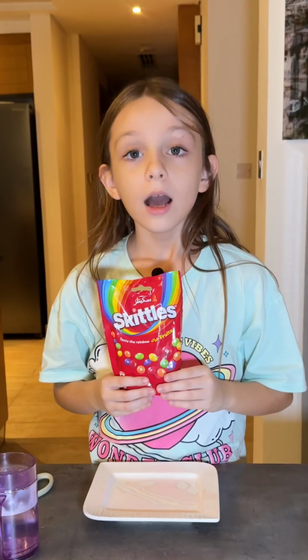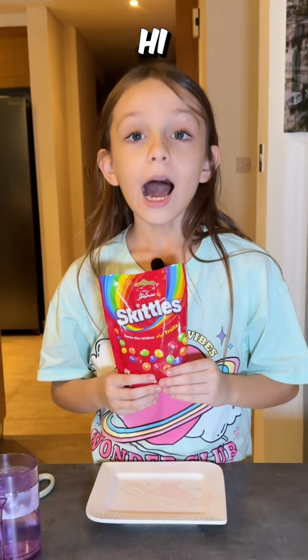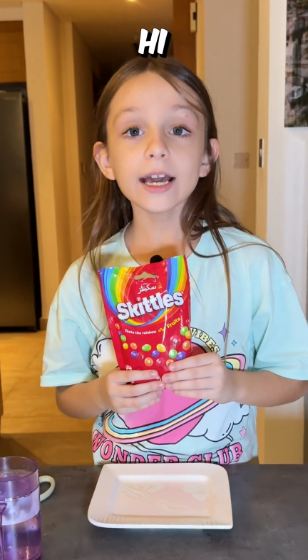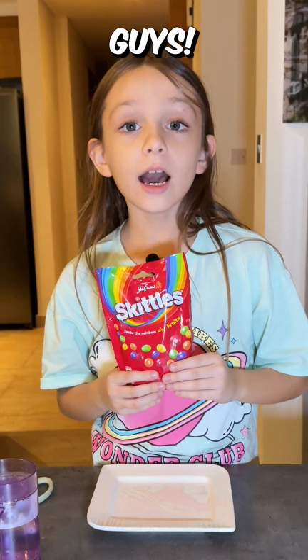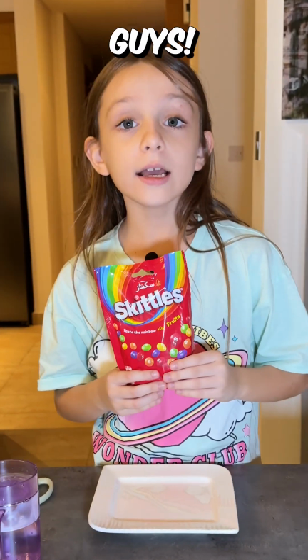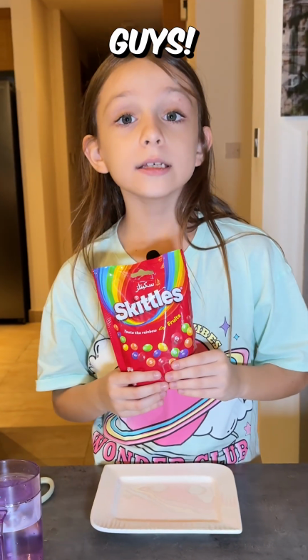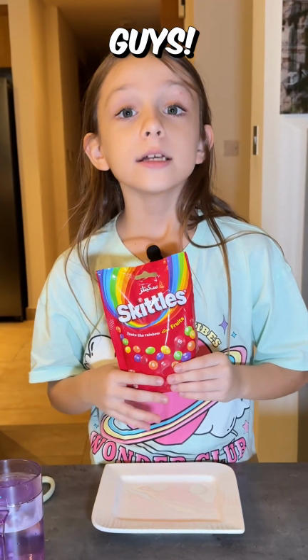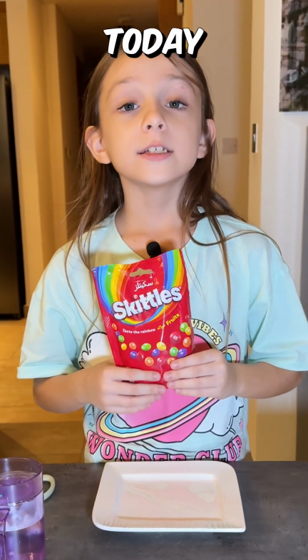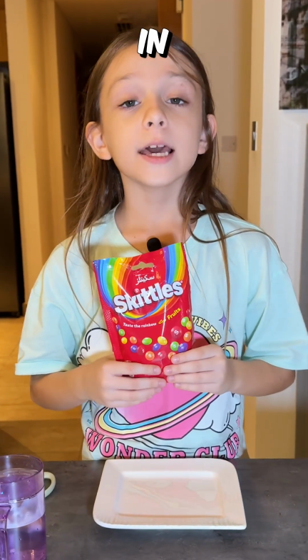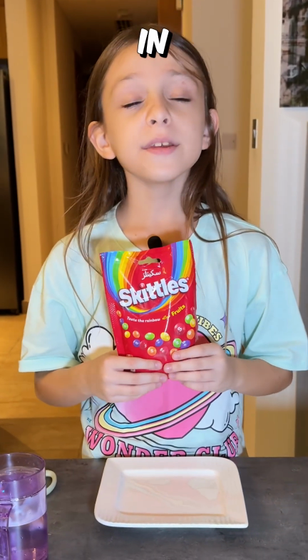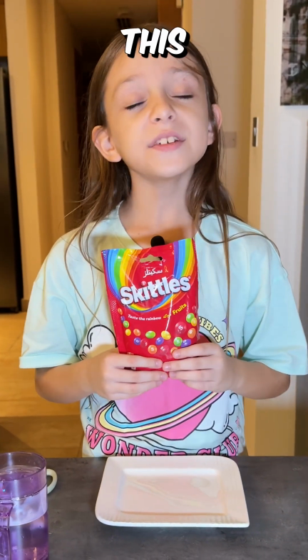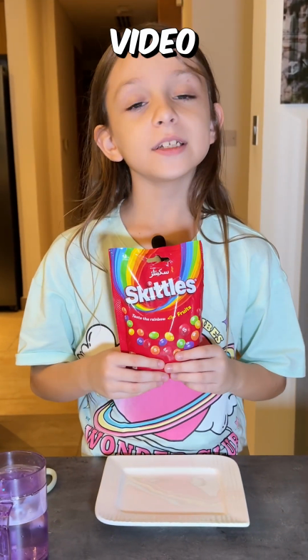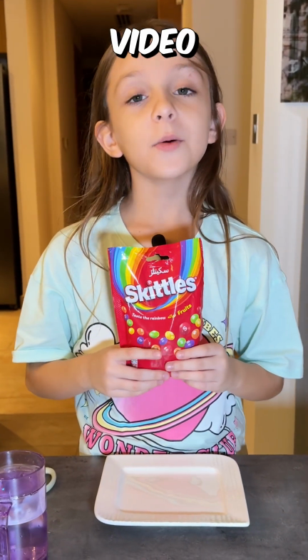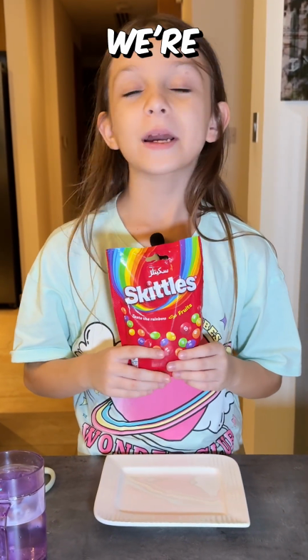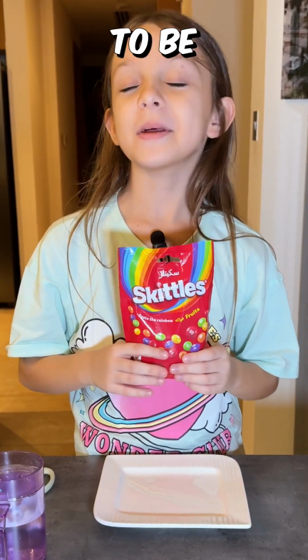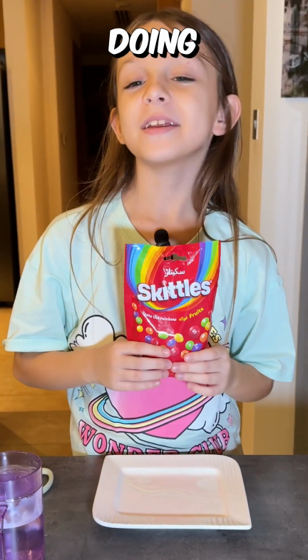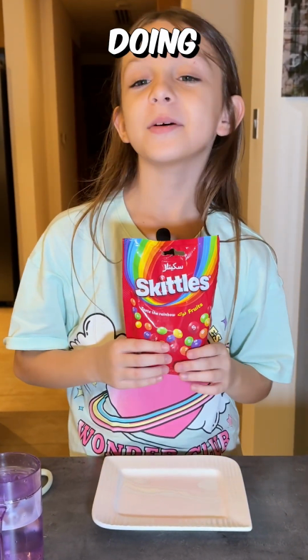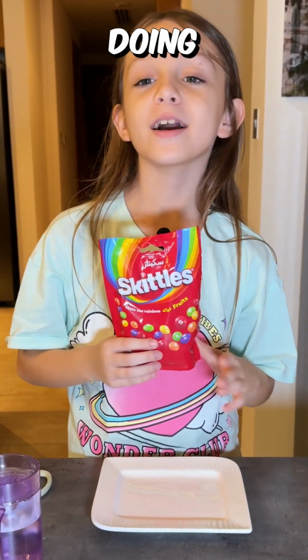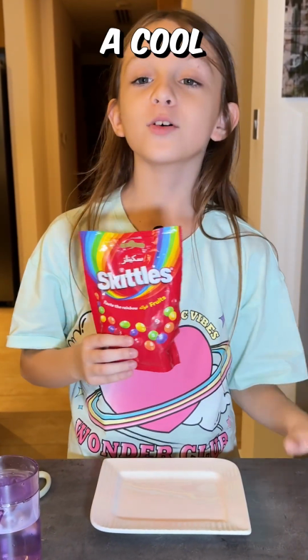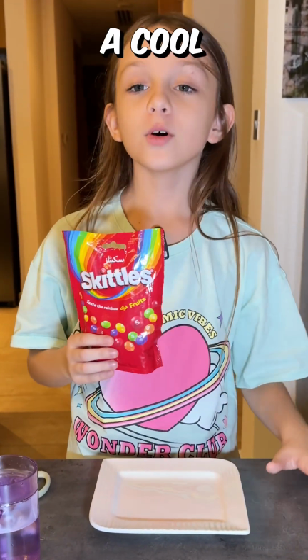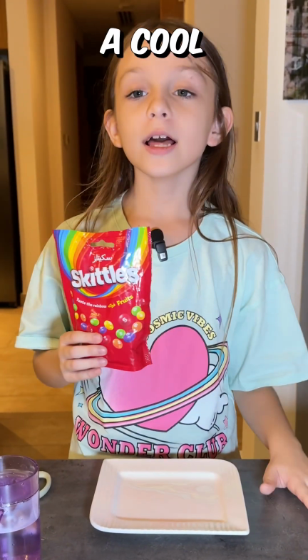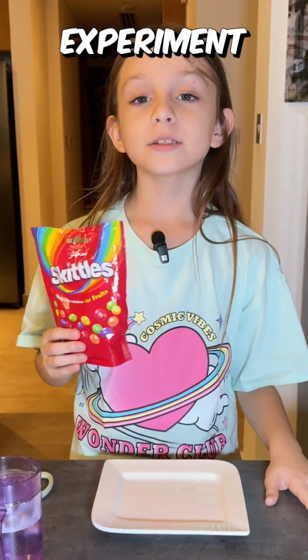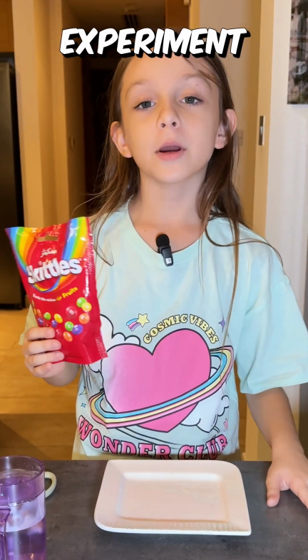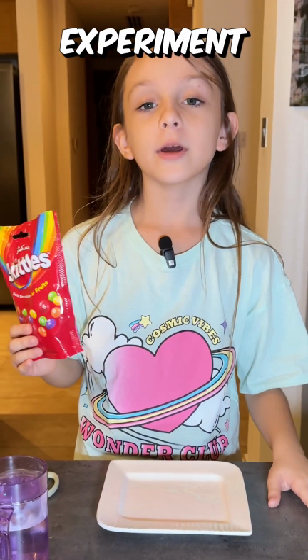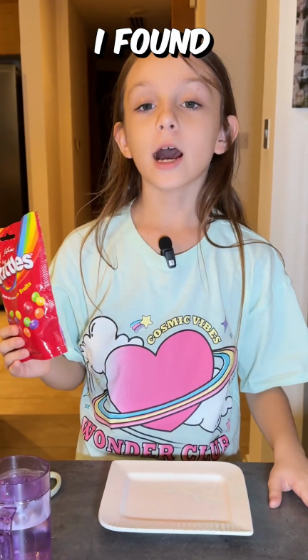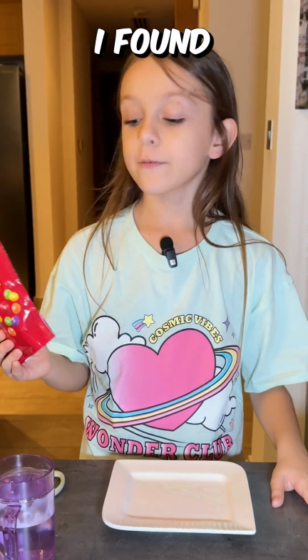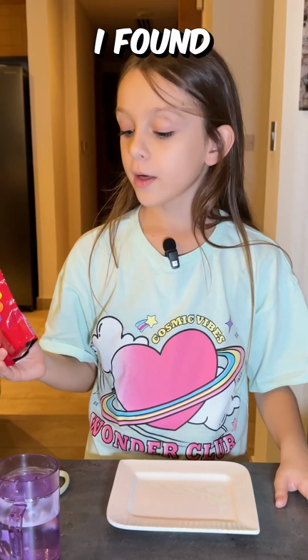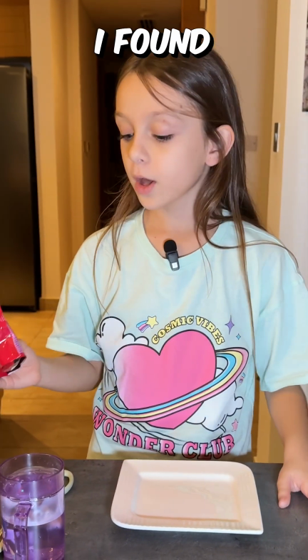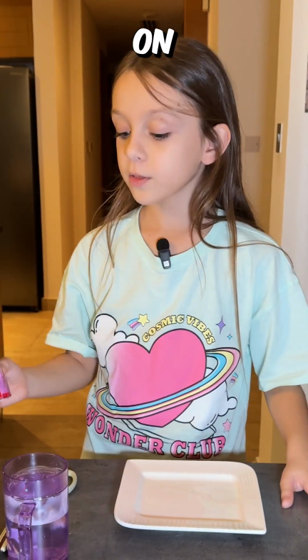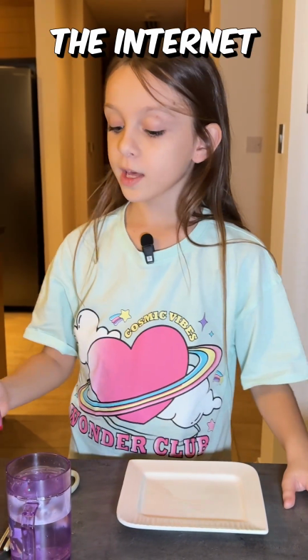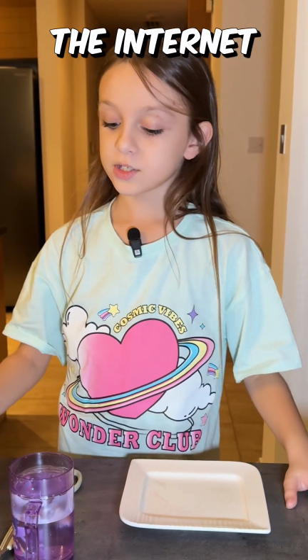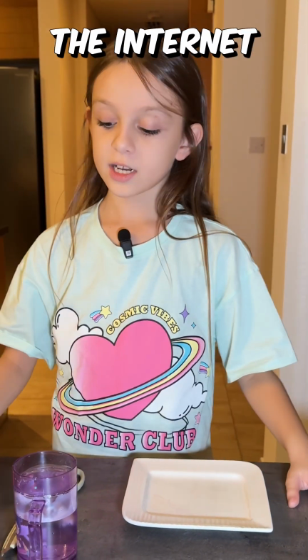Hi guys! Today in this video, we're going to be doing a cool experiment I found on the internet.